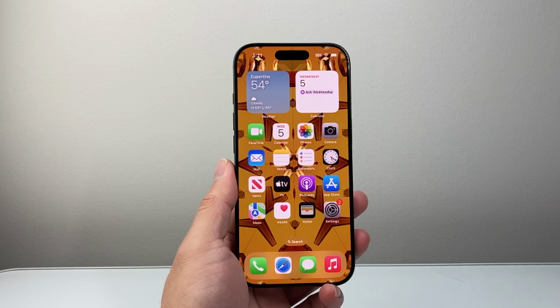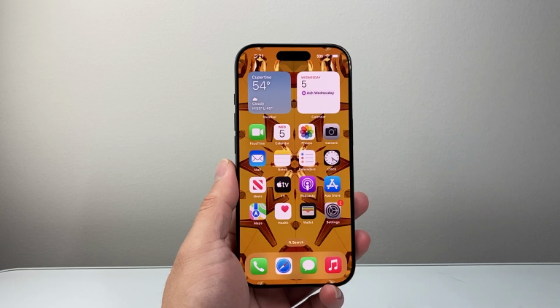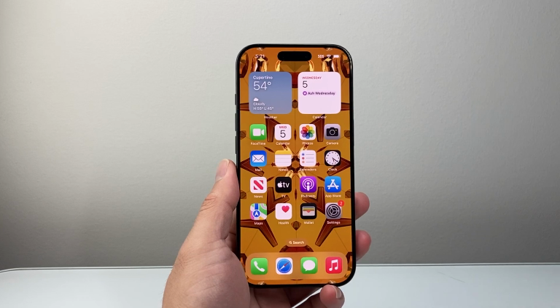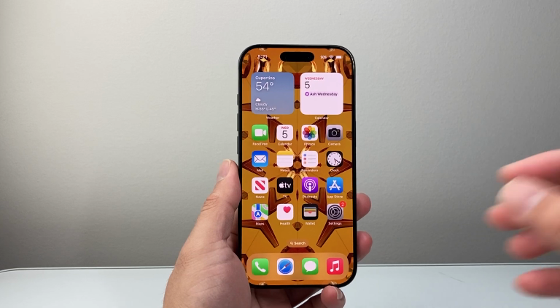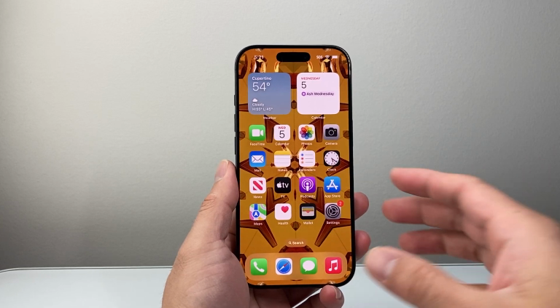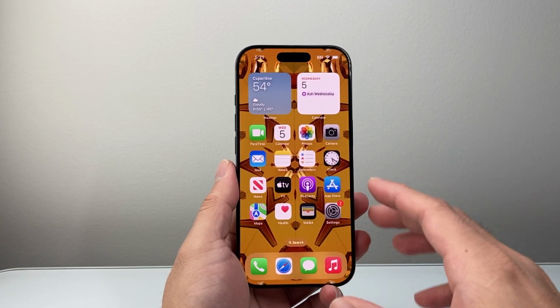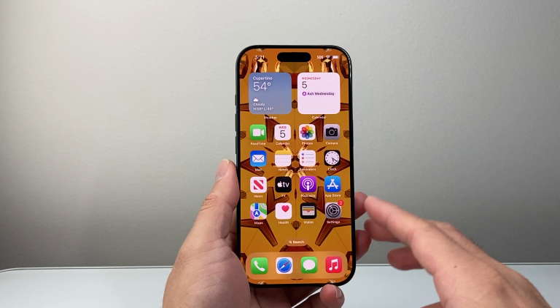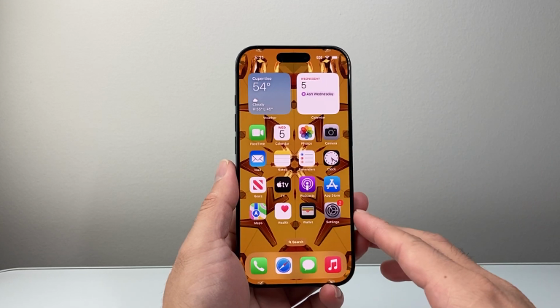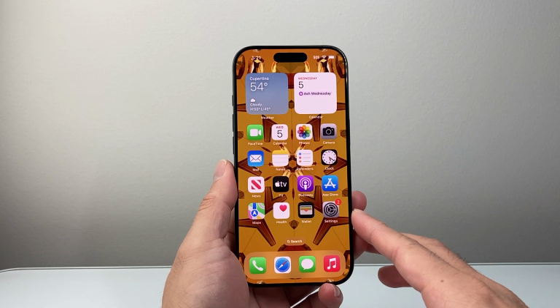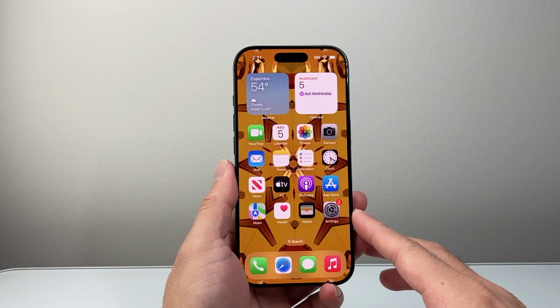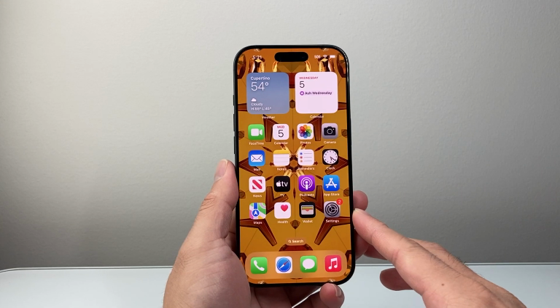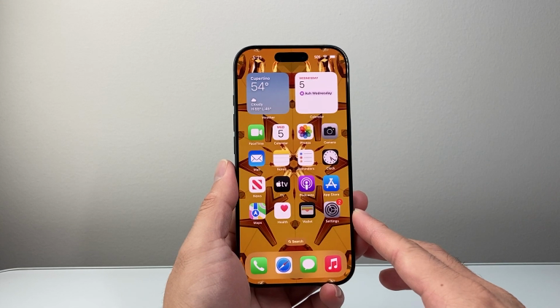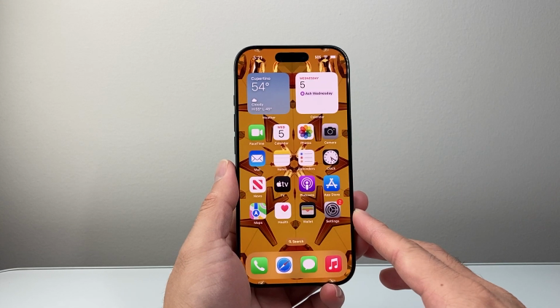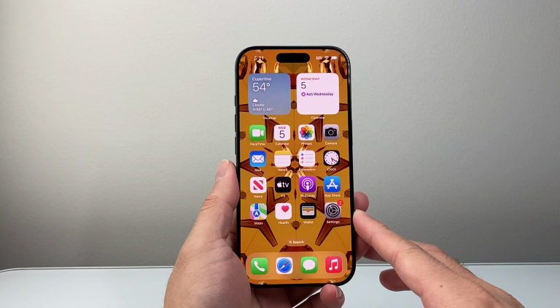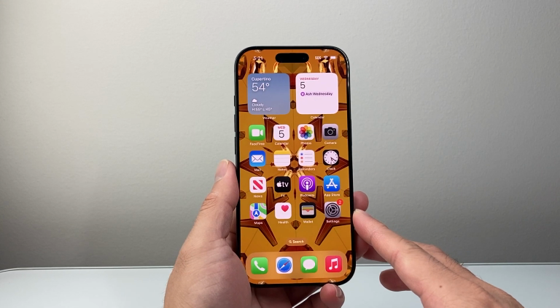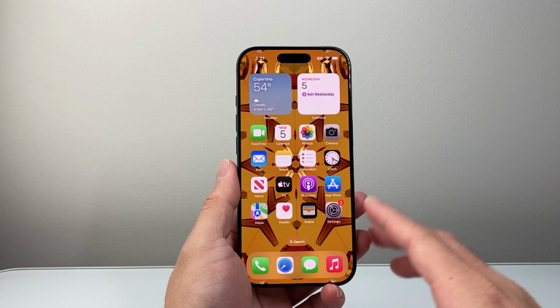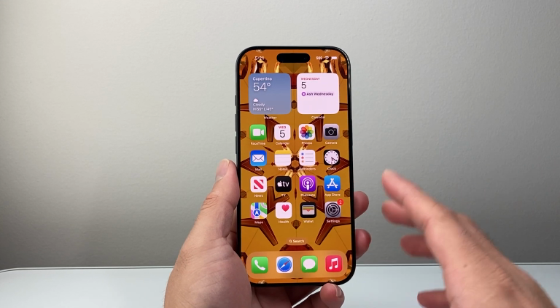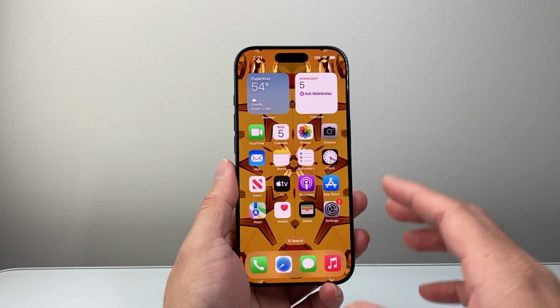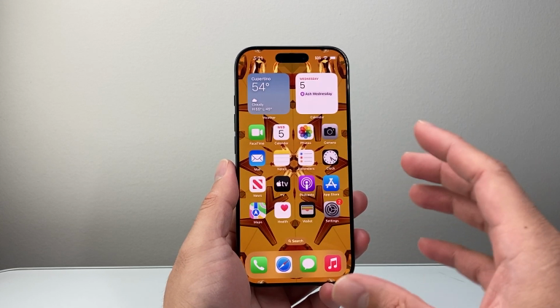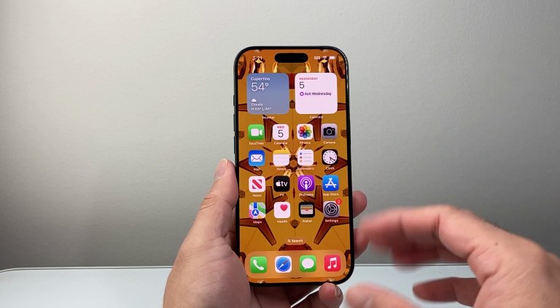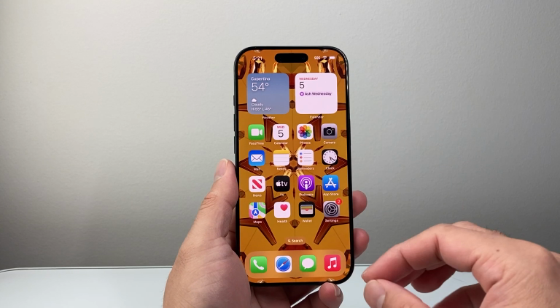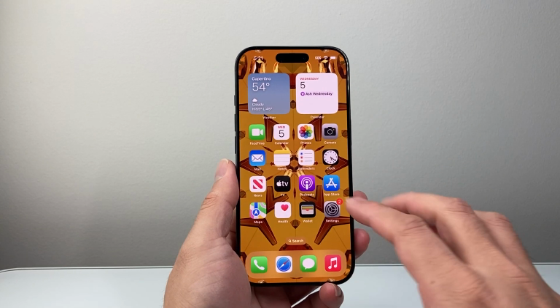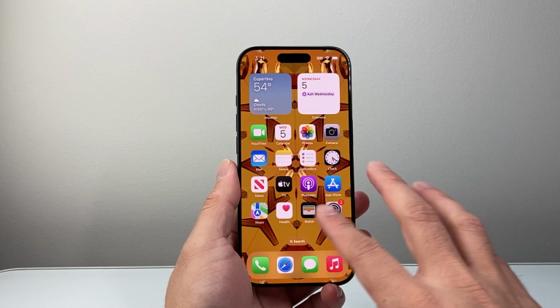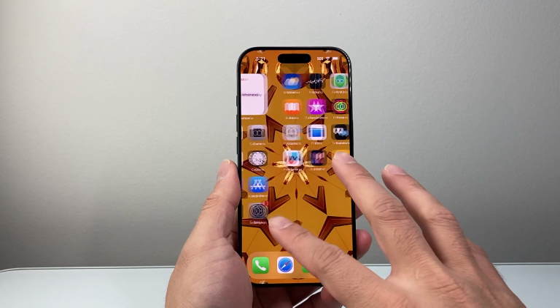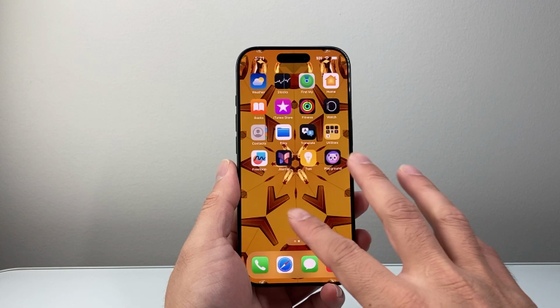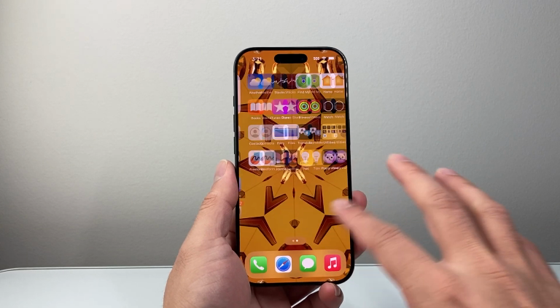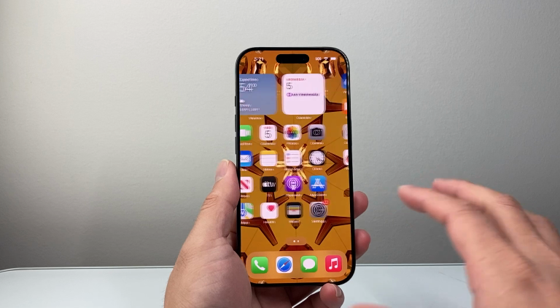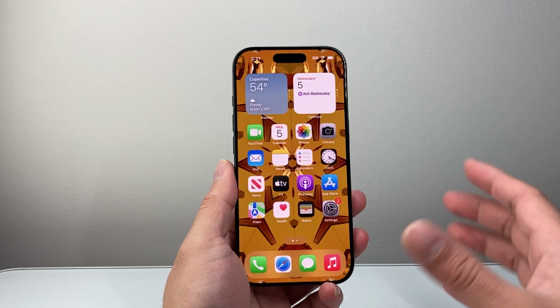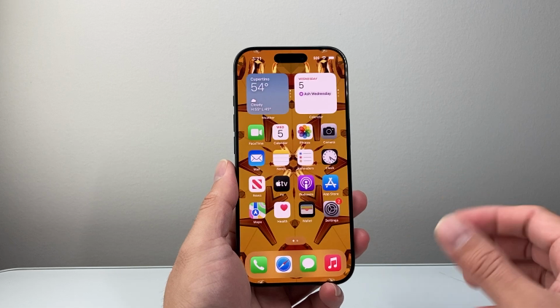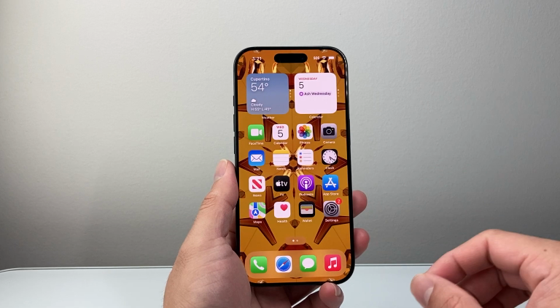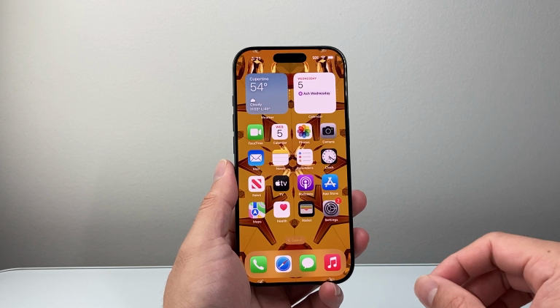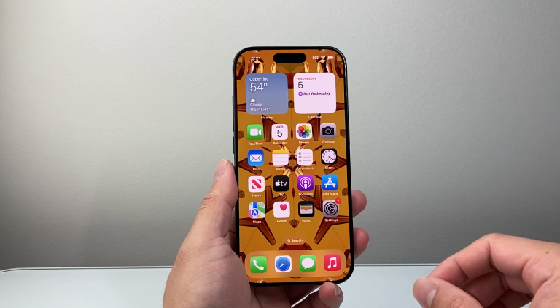Hey everyone, Techcommenter here with a video for you guys. In today's video I'm going to share how to clear RAM on your iPhone. So let's get started.